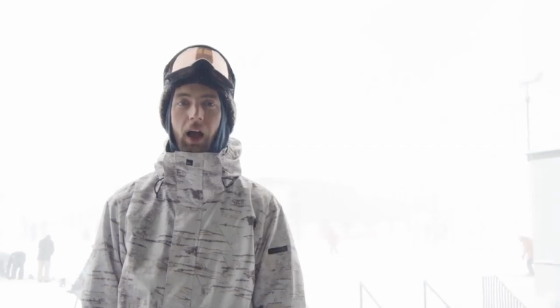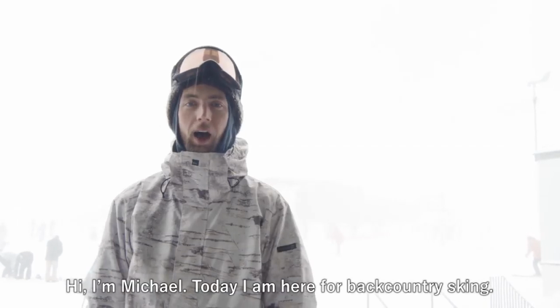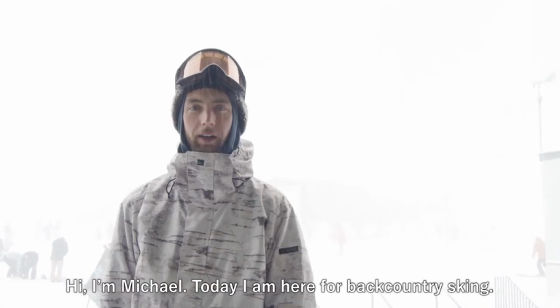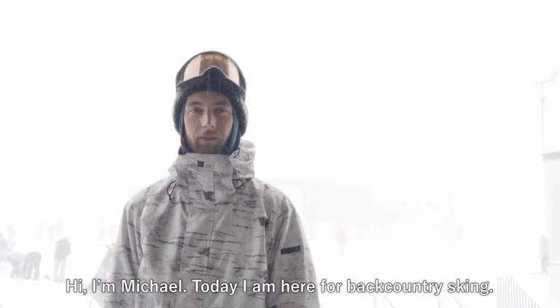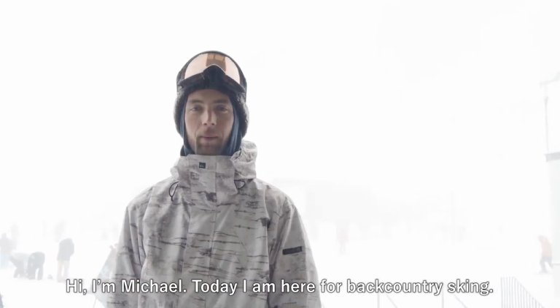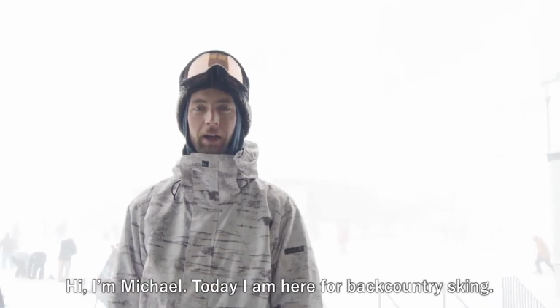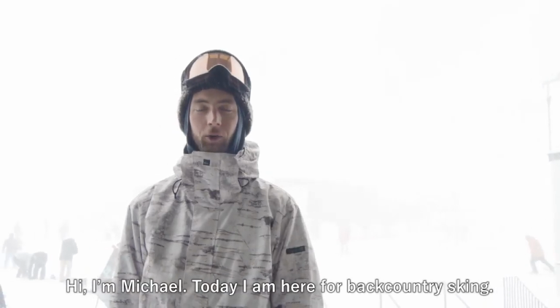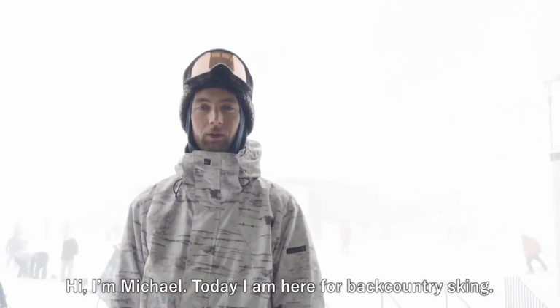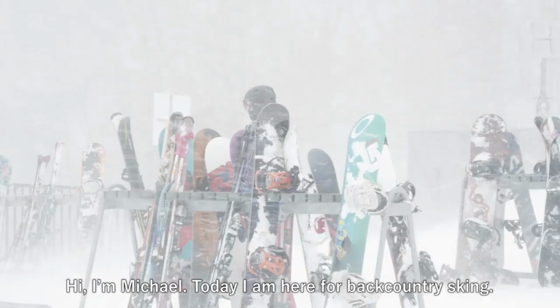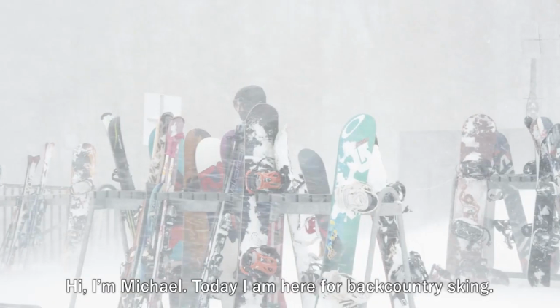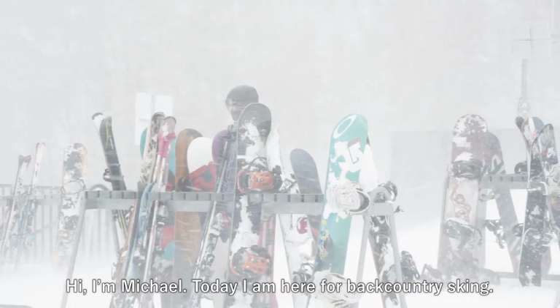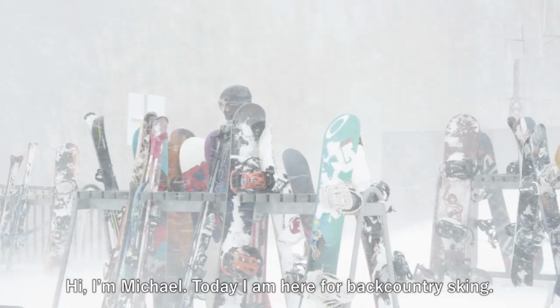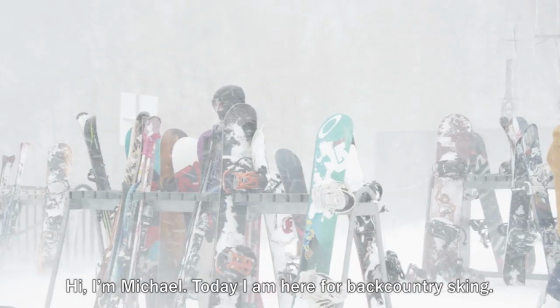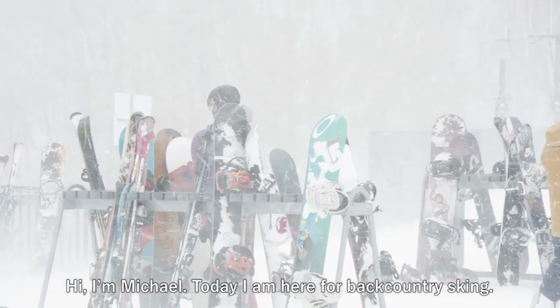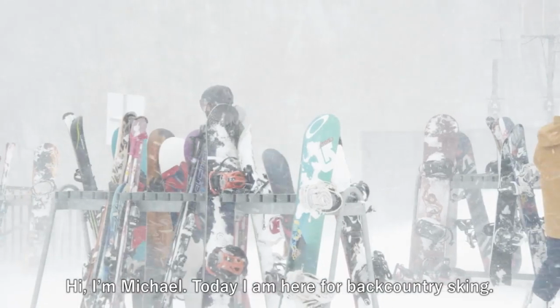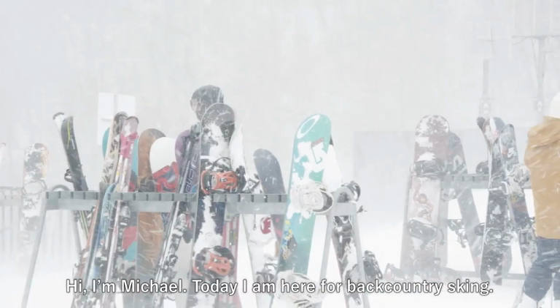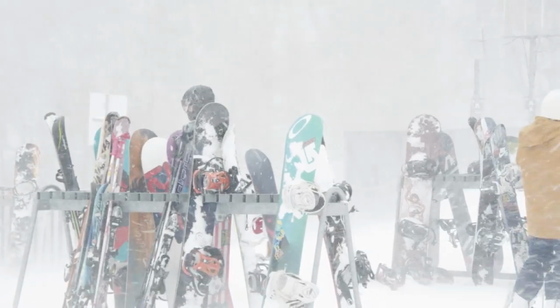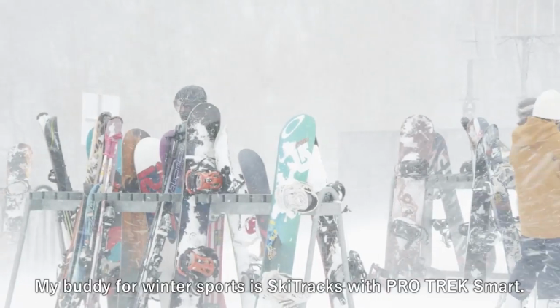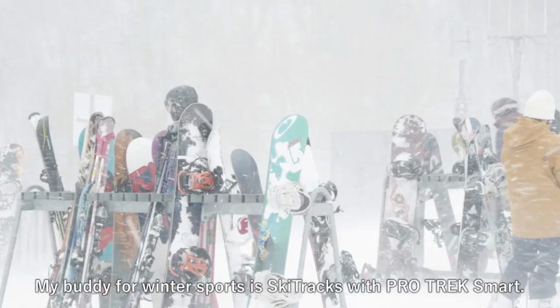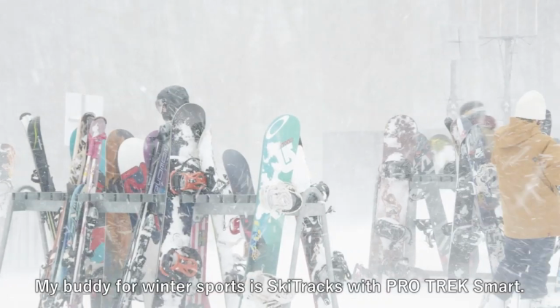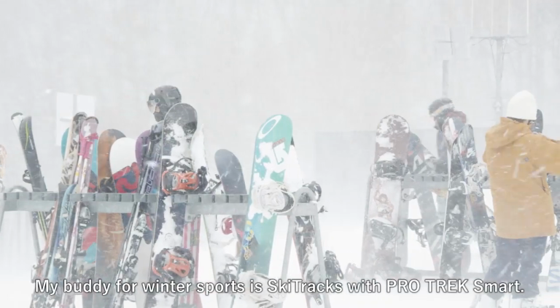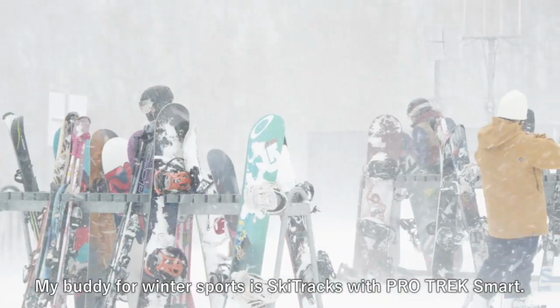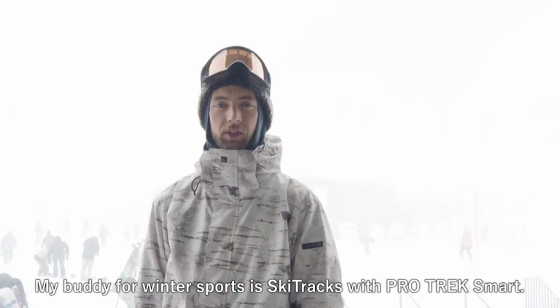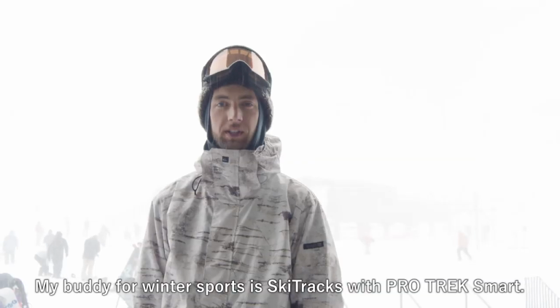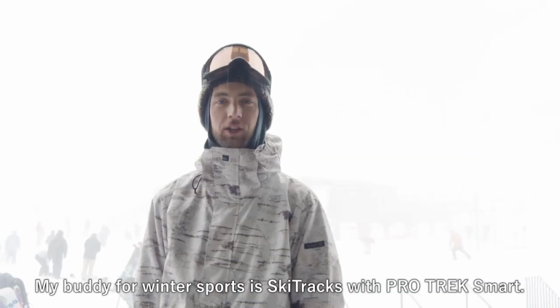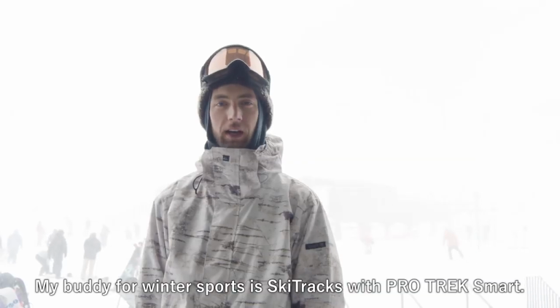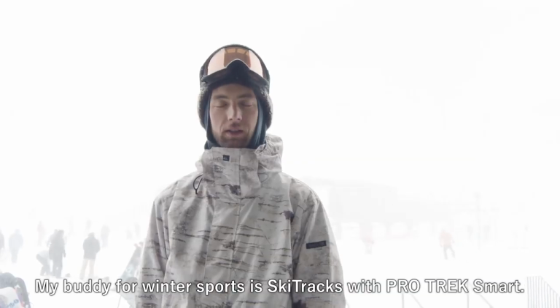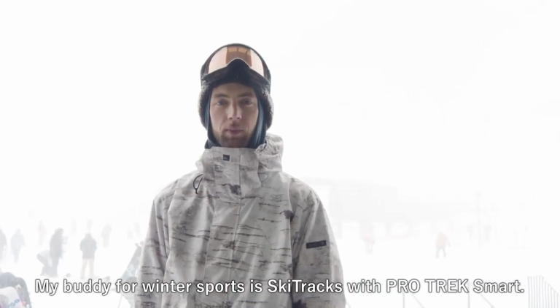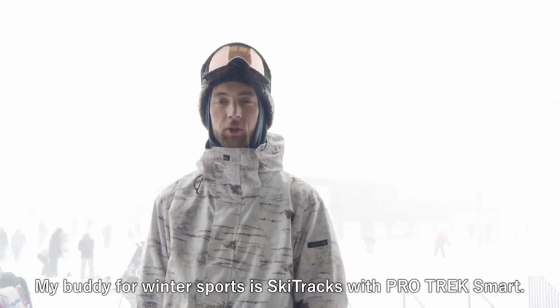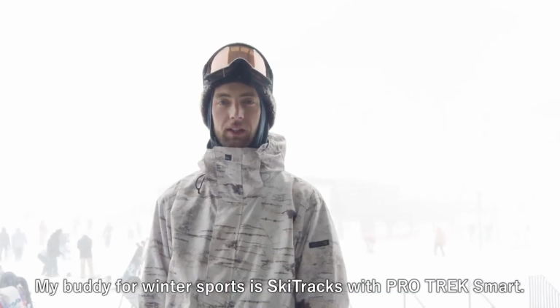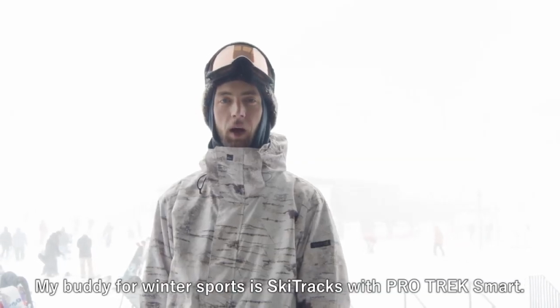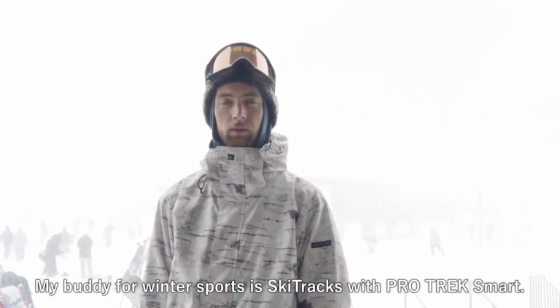Hi, I'm Michael. Today I'm here for backcountry skiing. My buddy for winter sports is Skitrack's ProTechSmart.